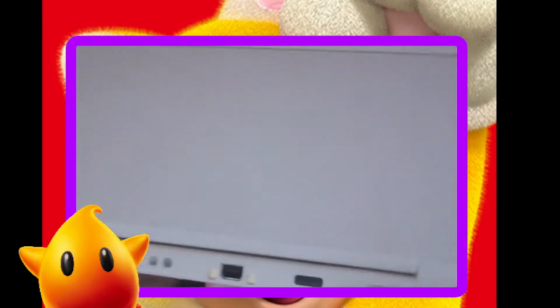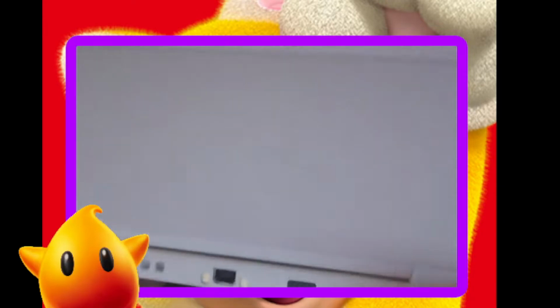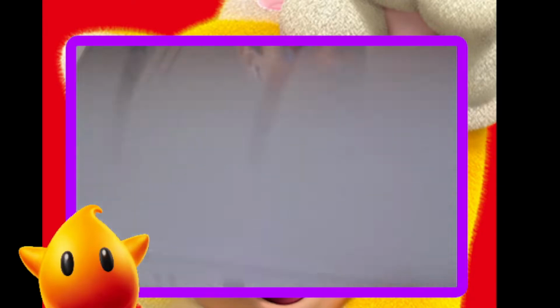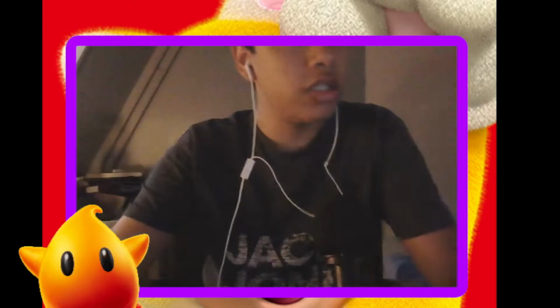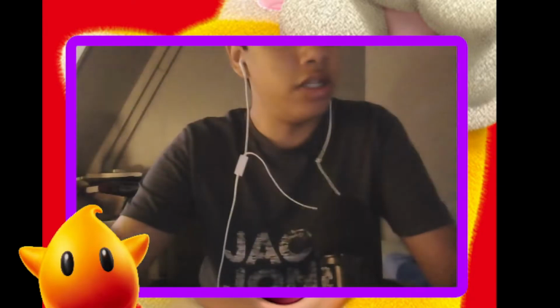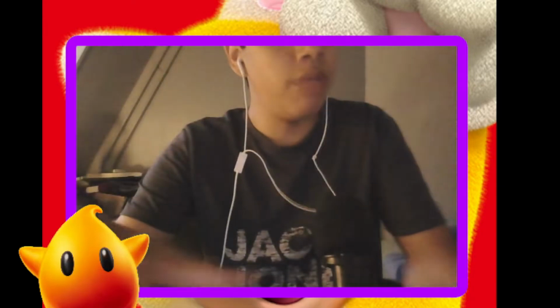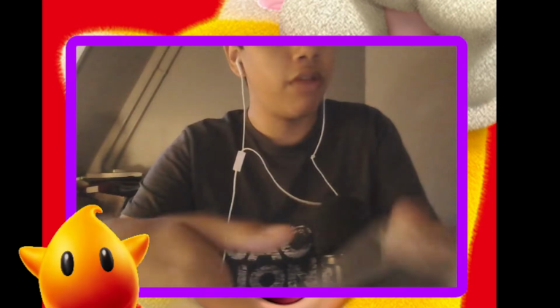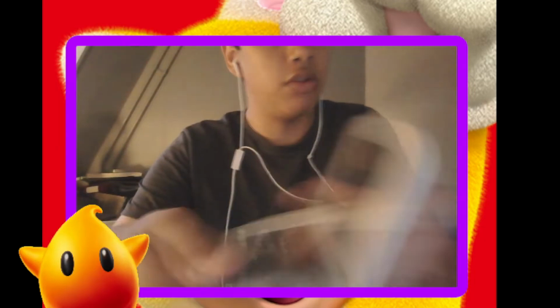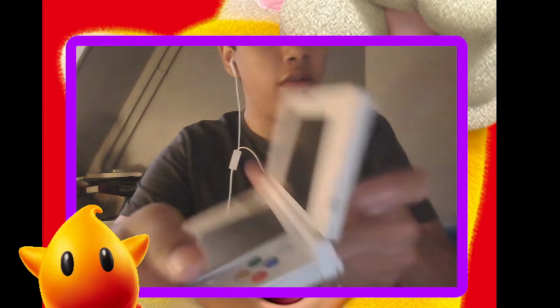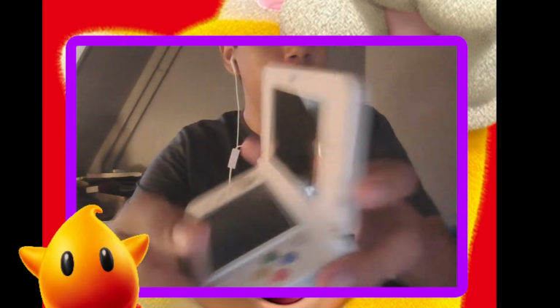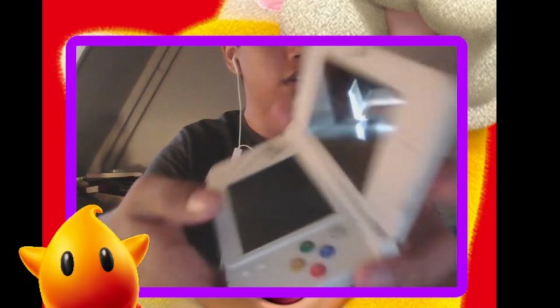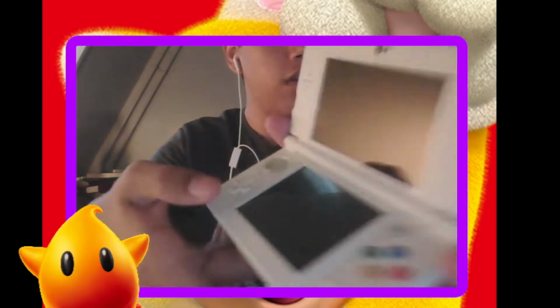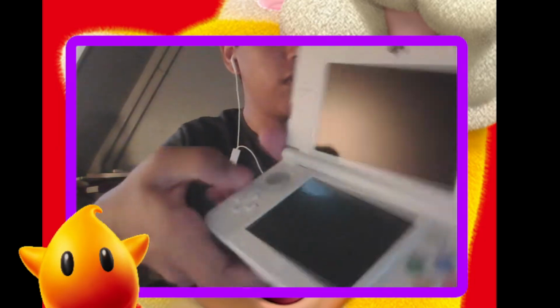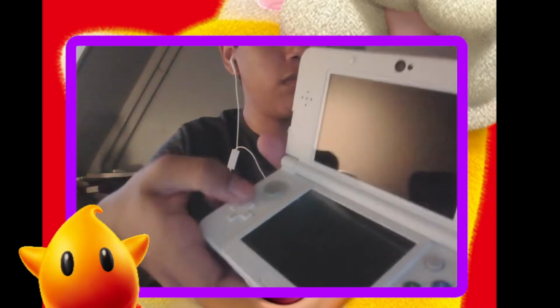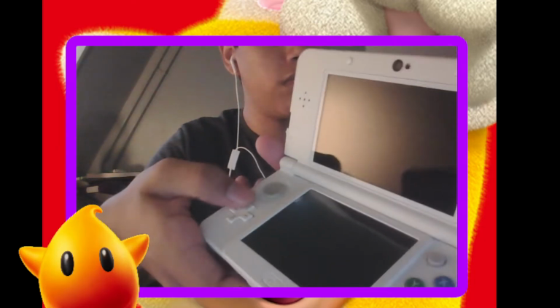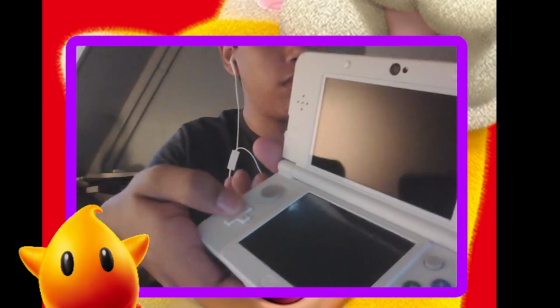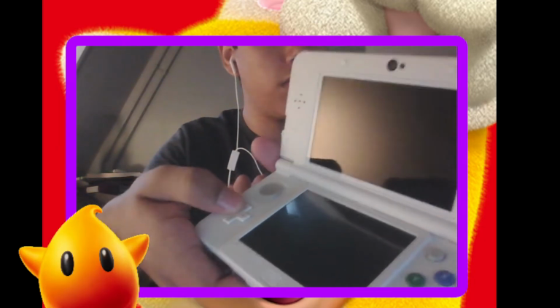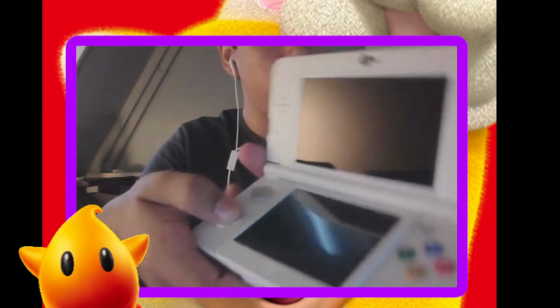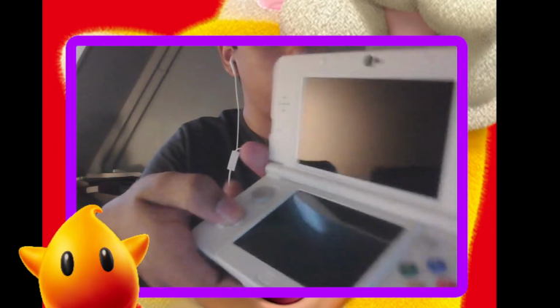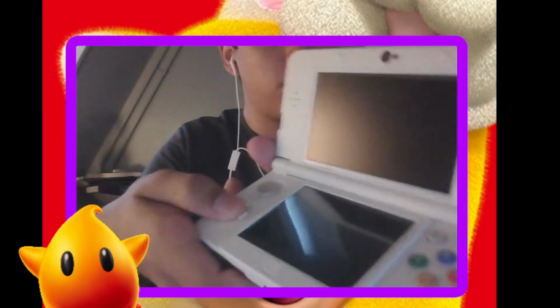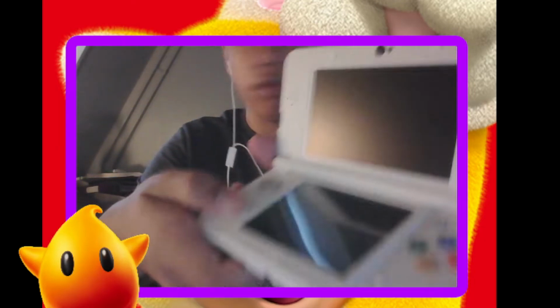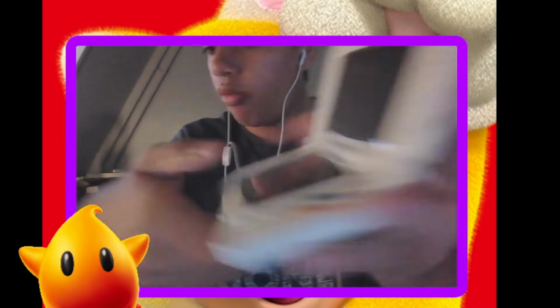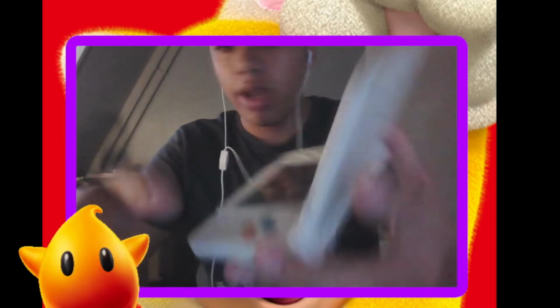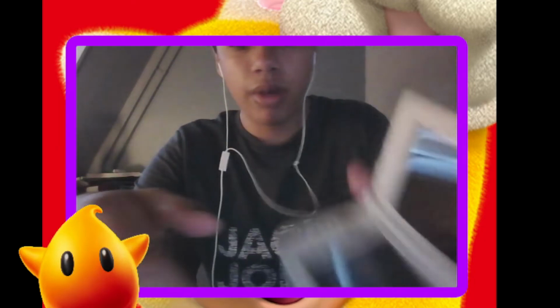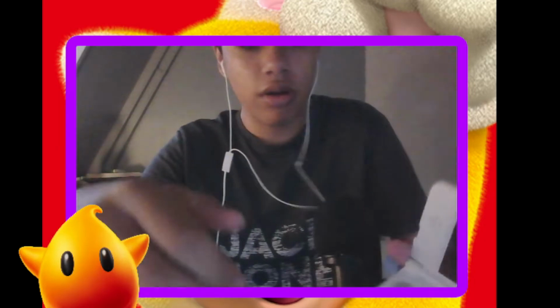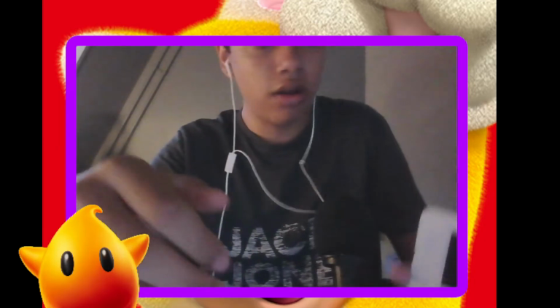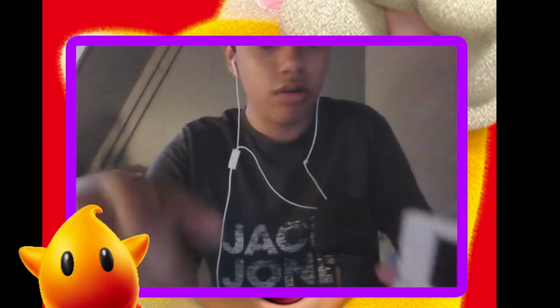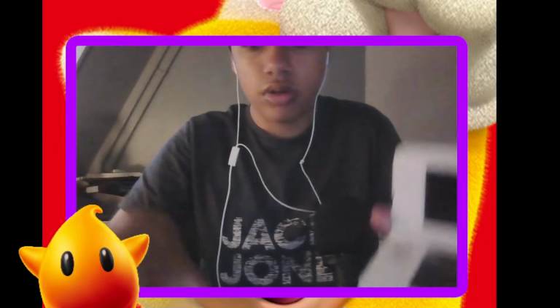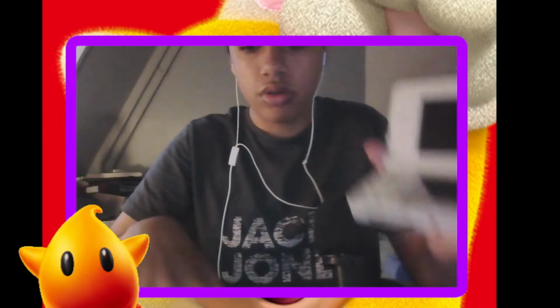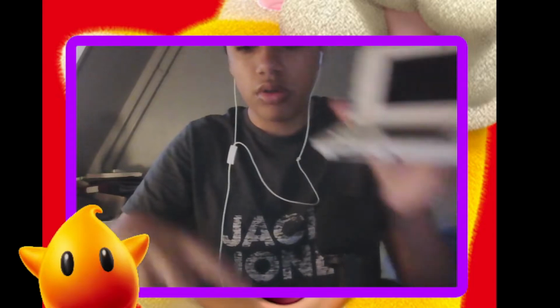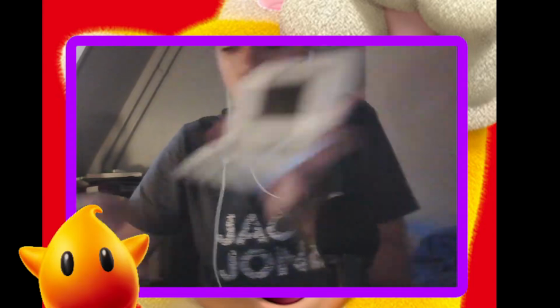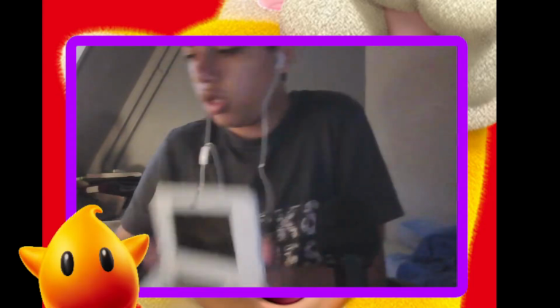This D-pad feels great — way better than the 2DS.